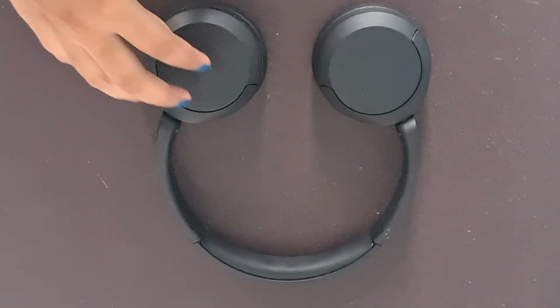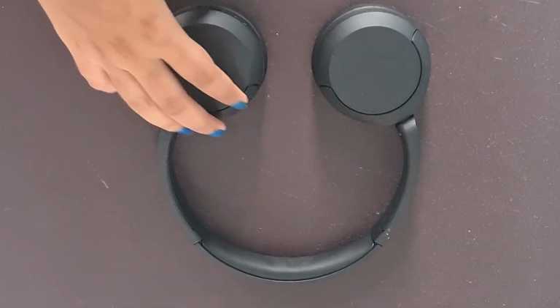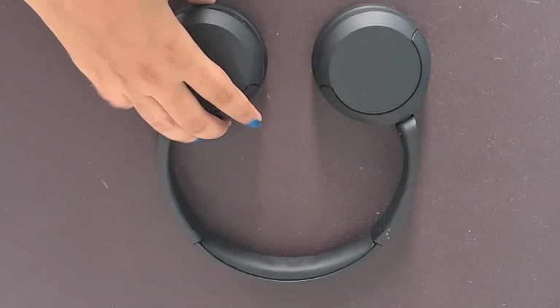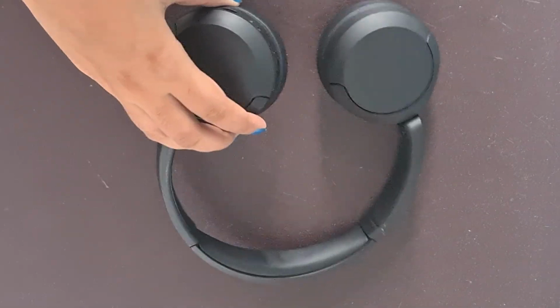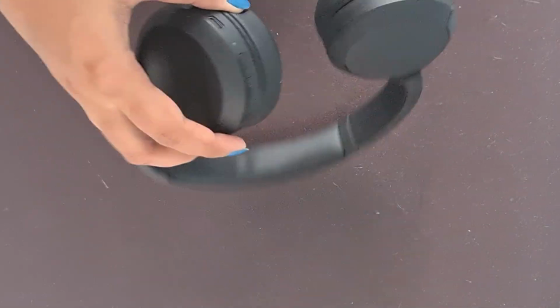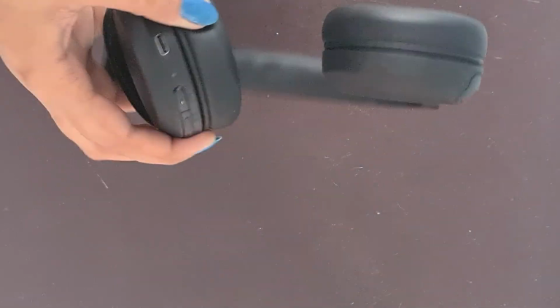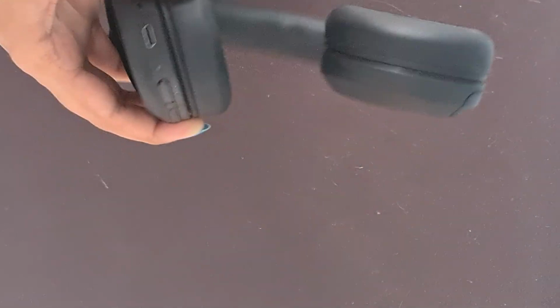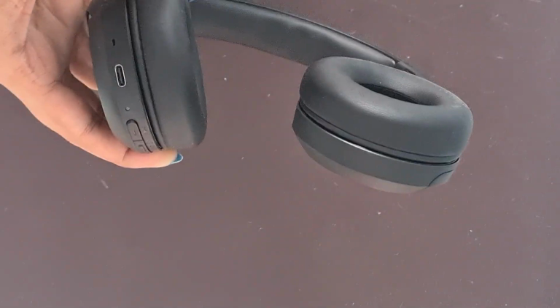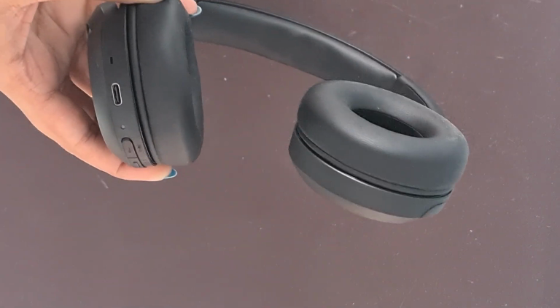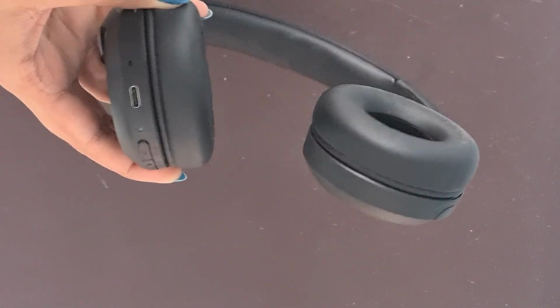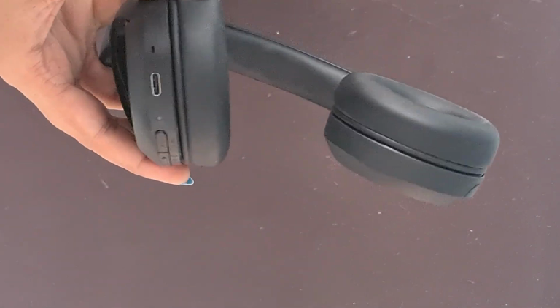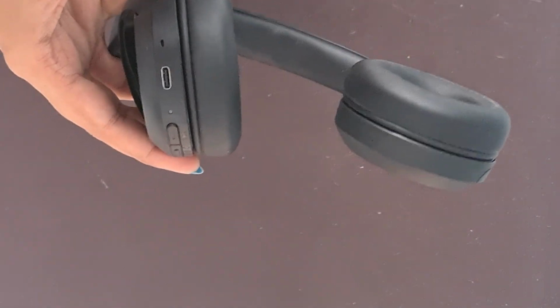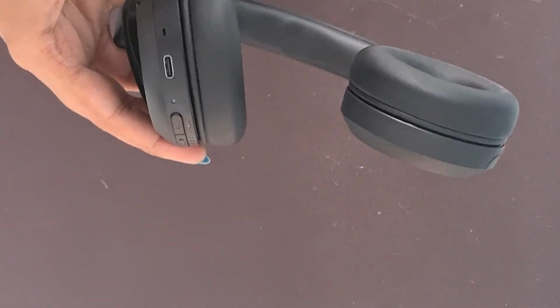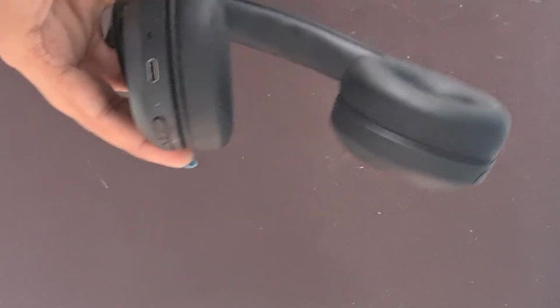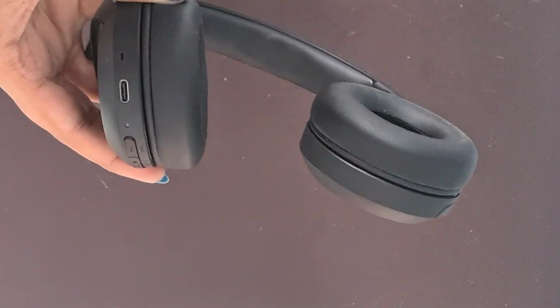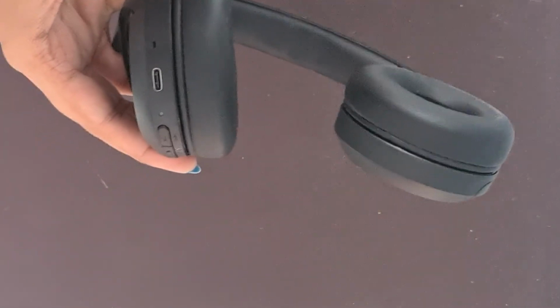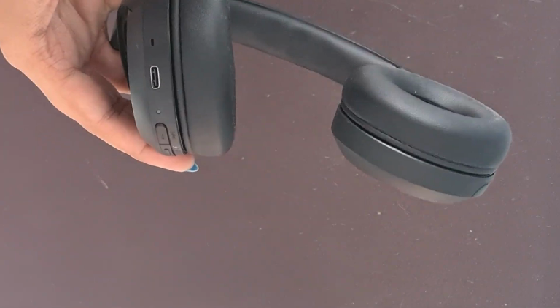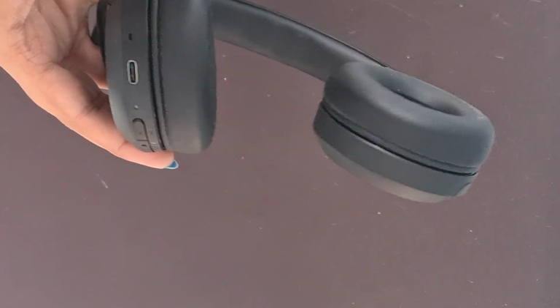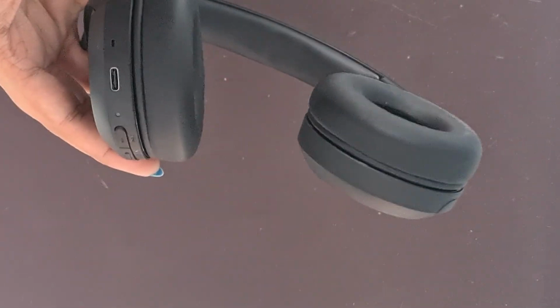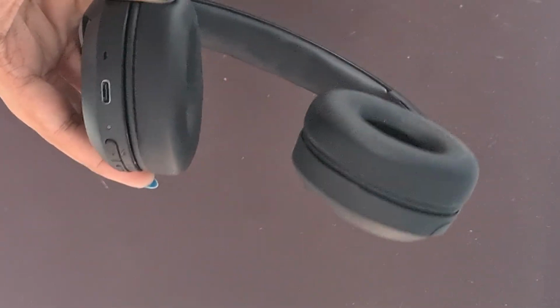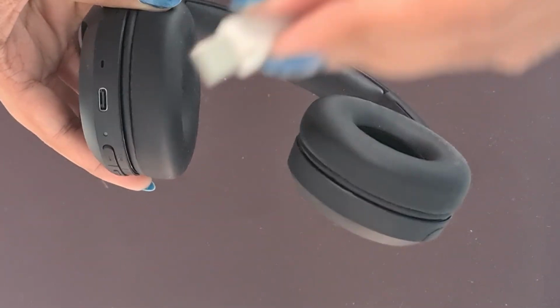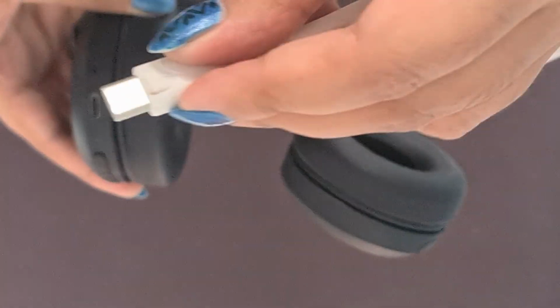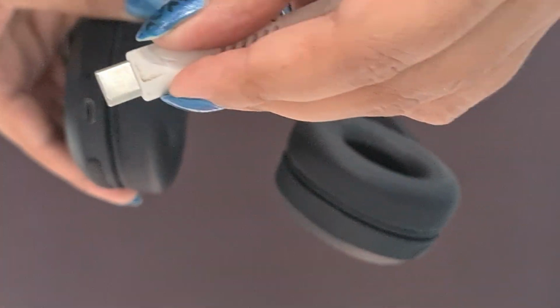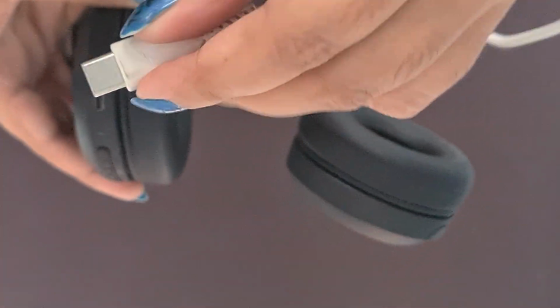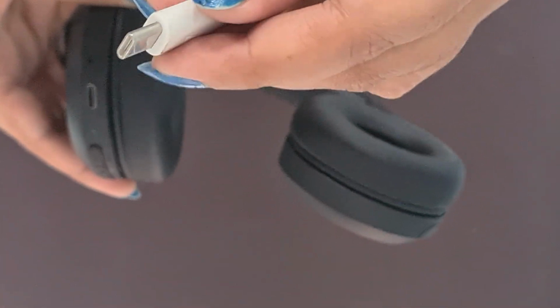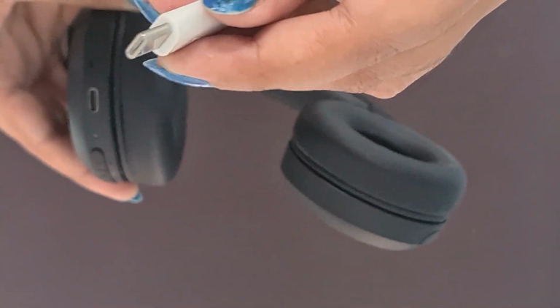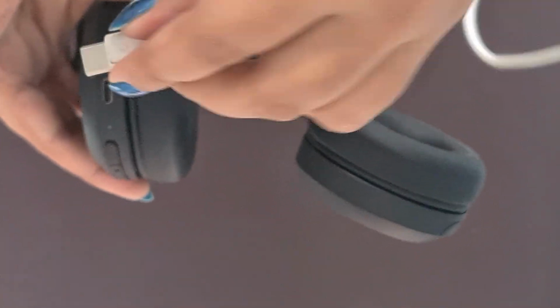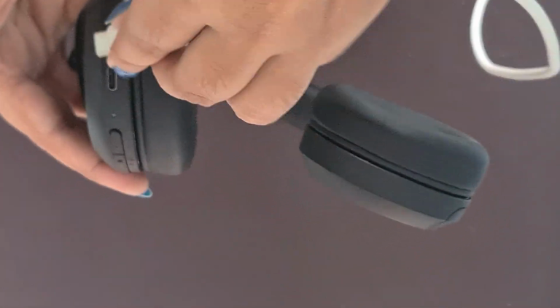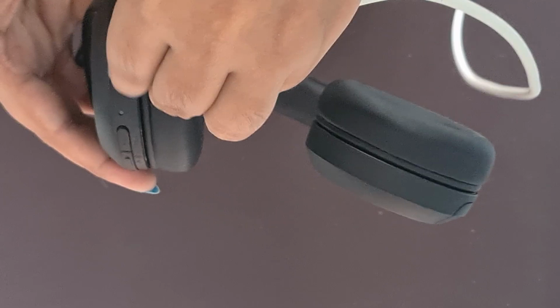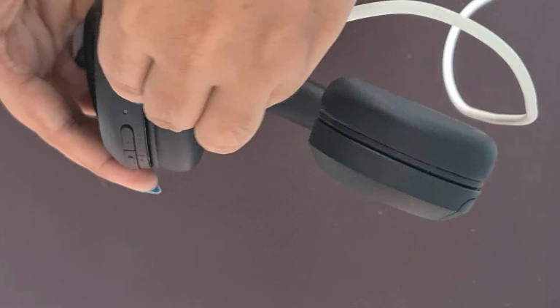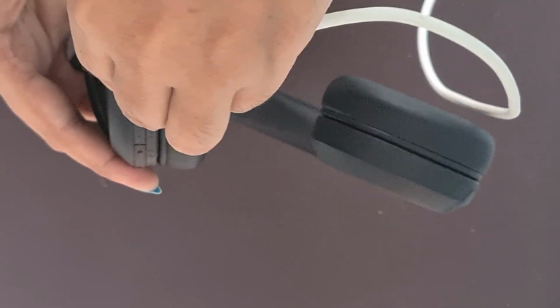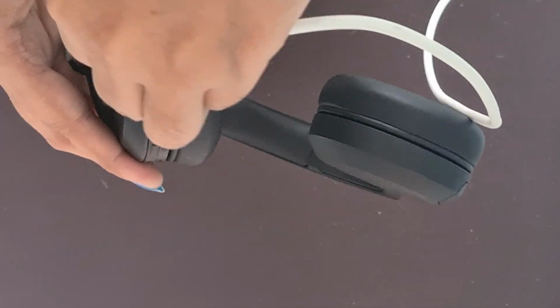Ensure headphones are charged. Make sure the headphones have sufficient battery power.